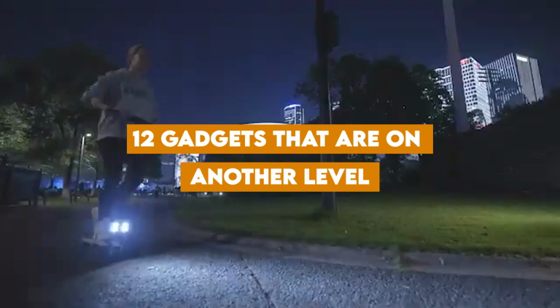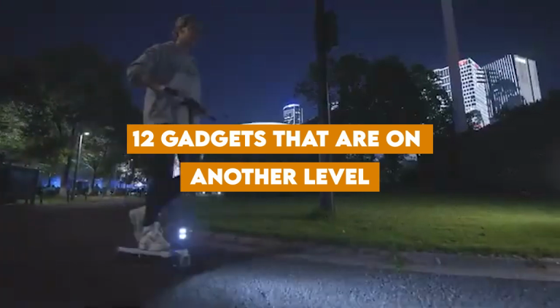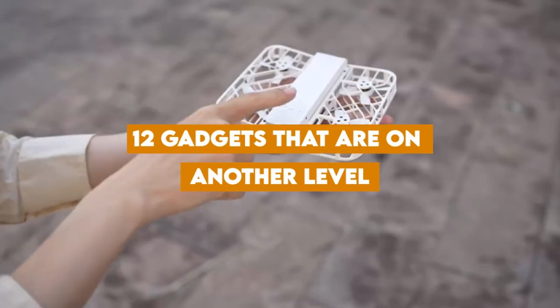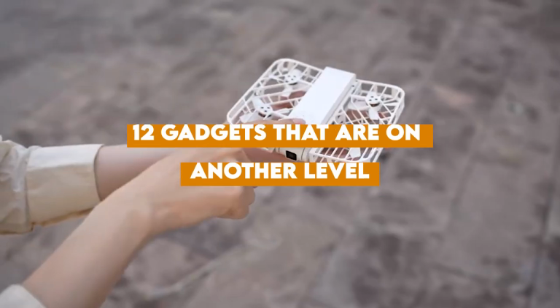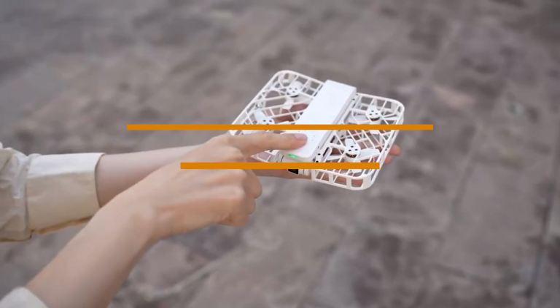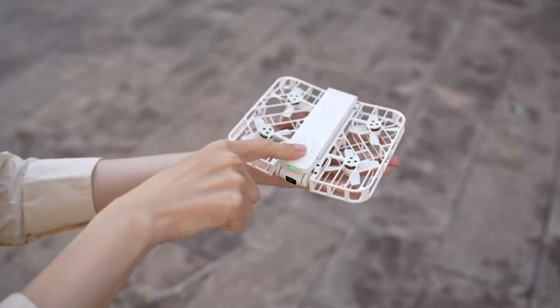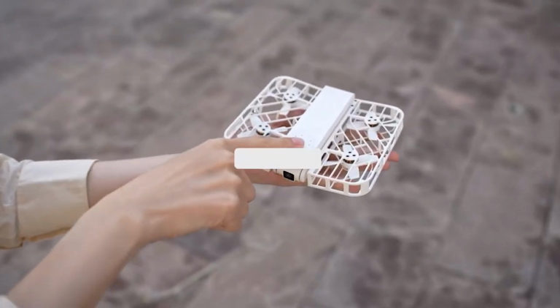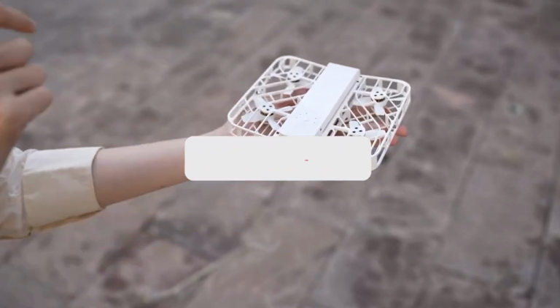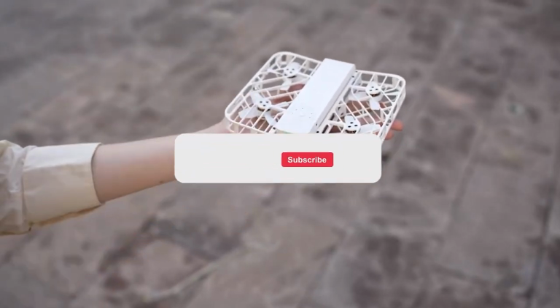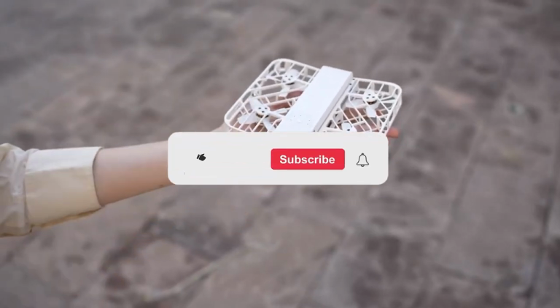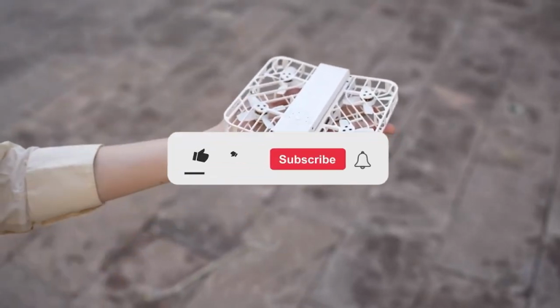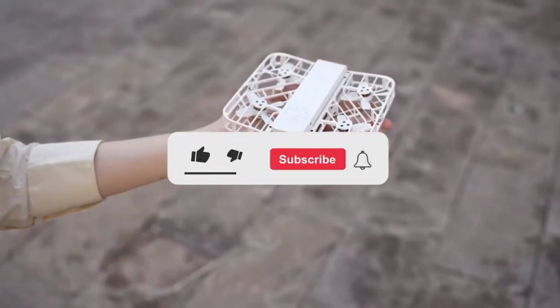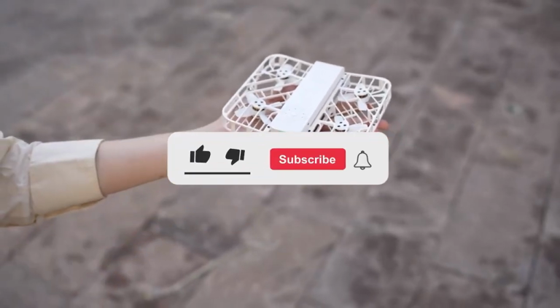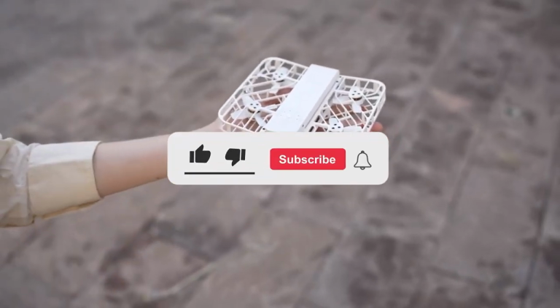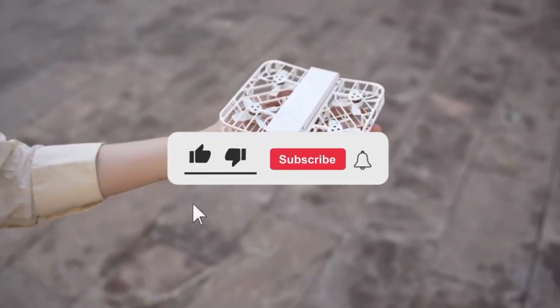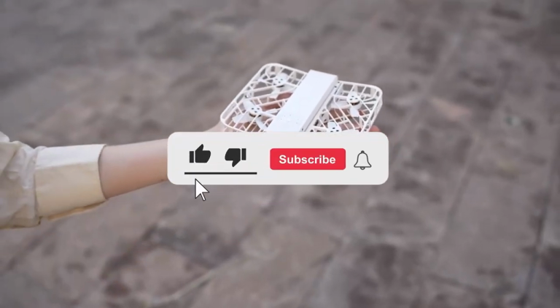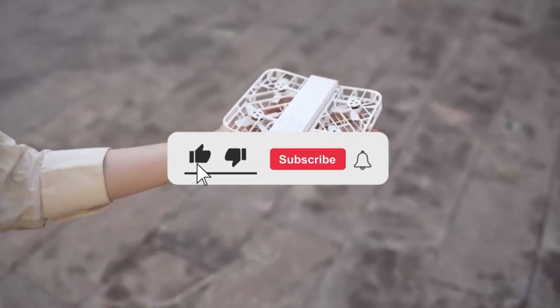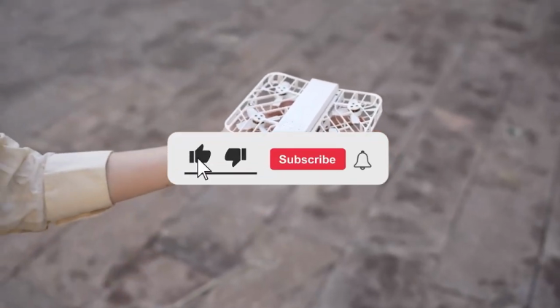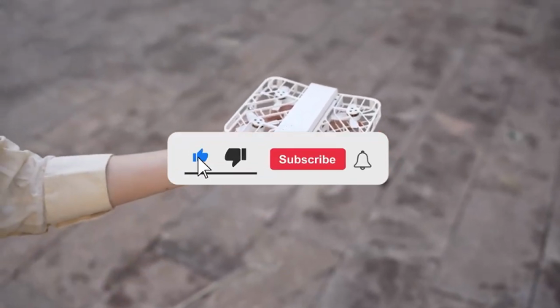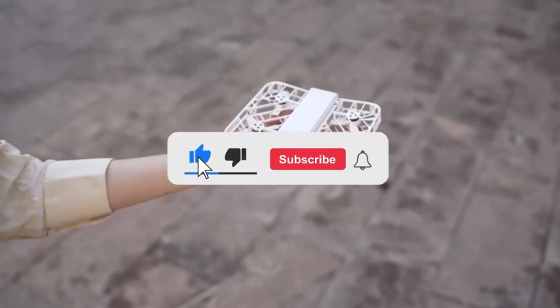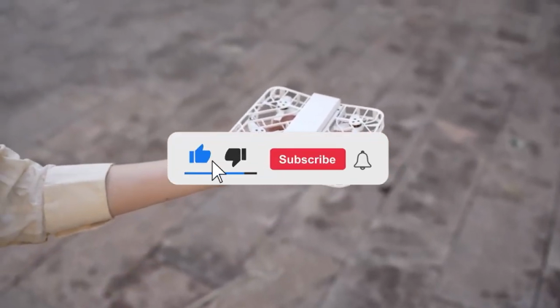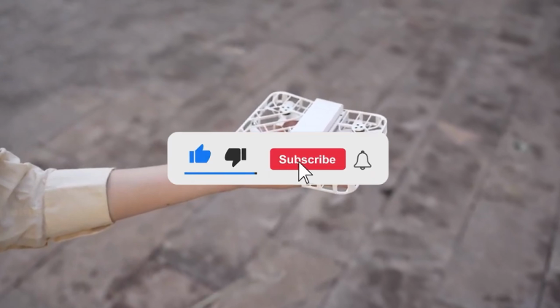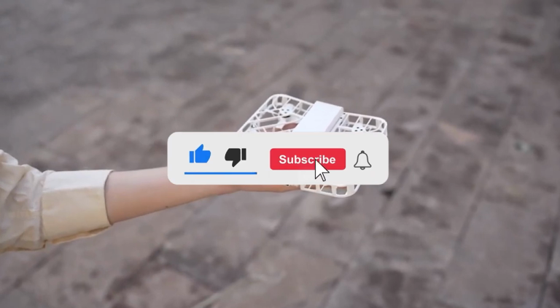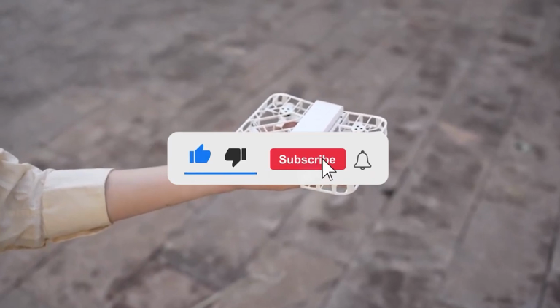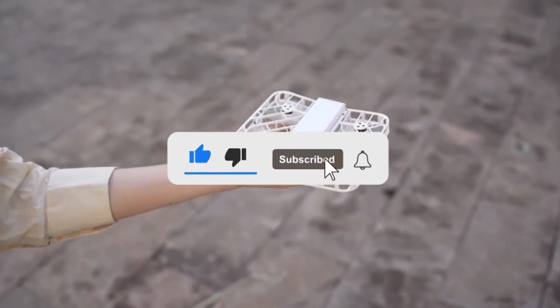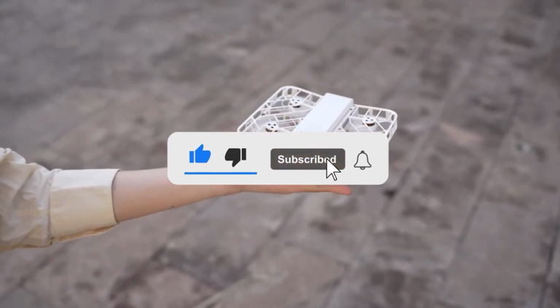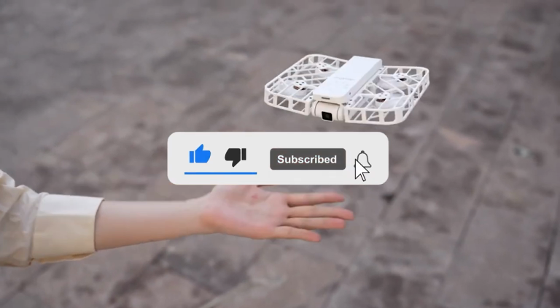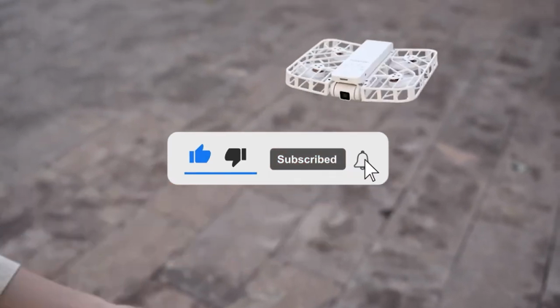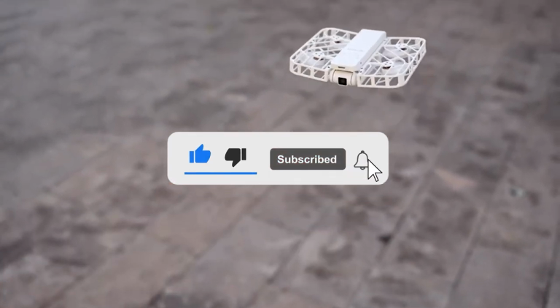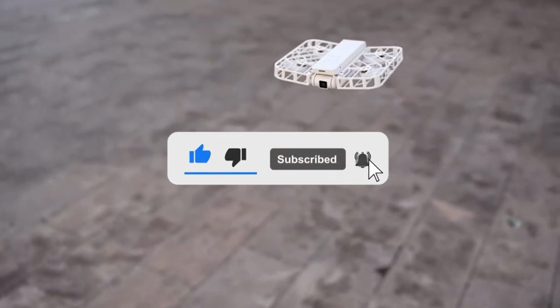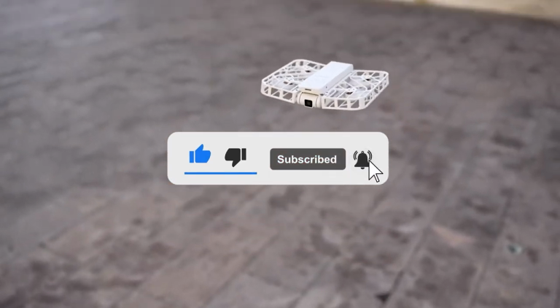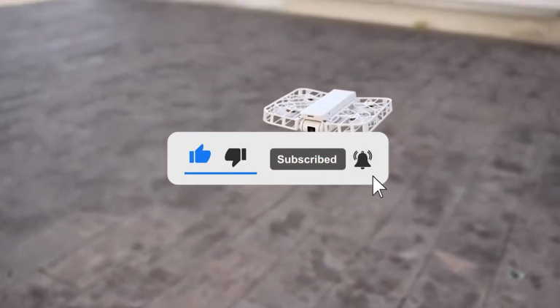Before we fully dive in, please take some time to give us a thumbs up and hit the subscribe button. With that said, let's get started.